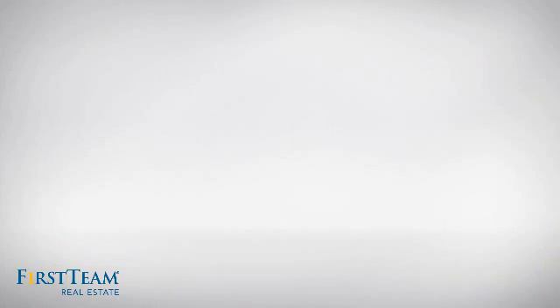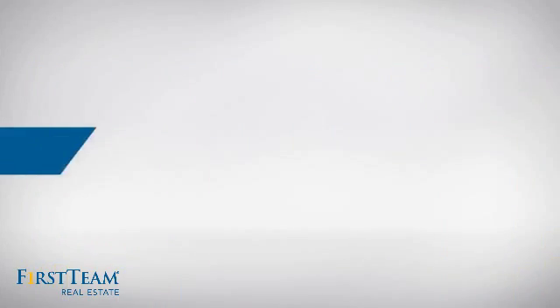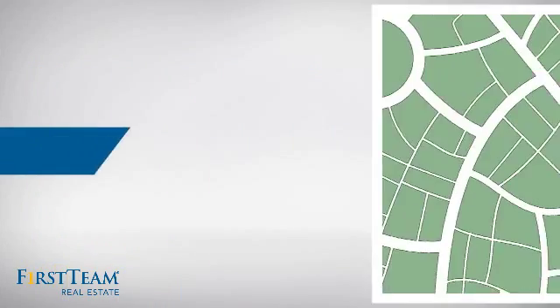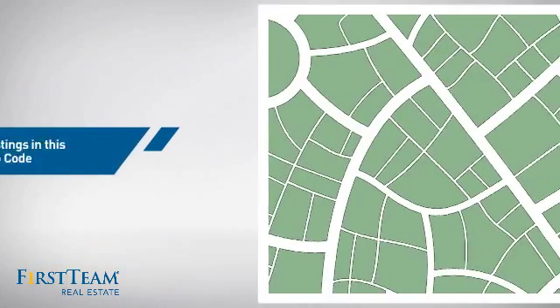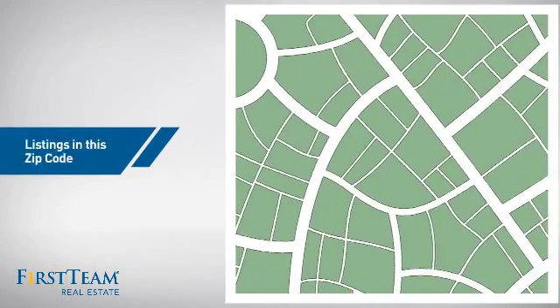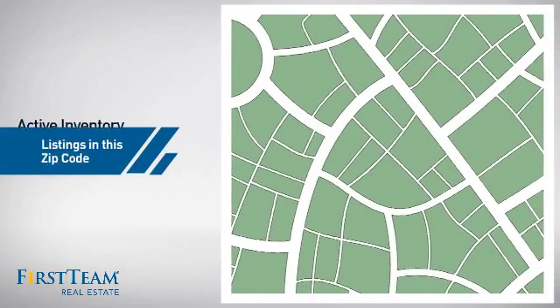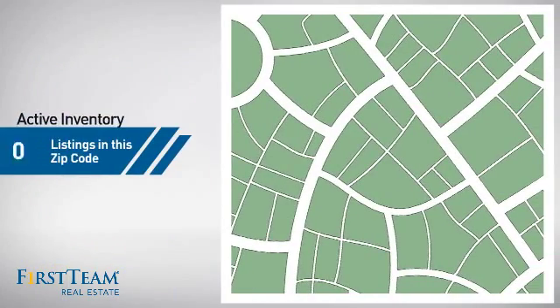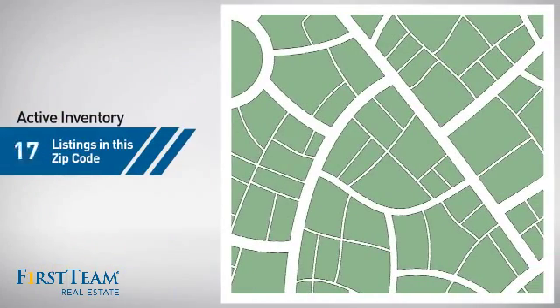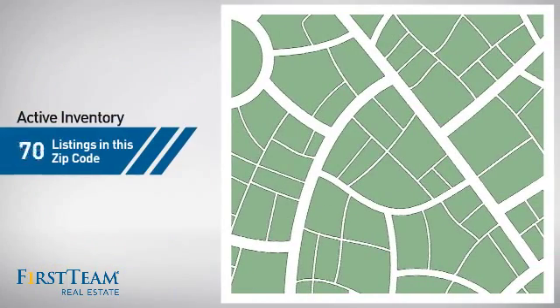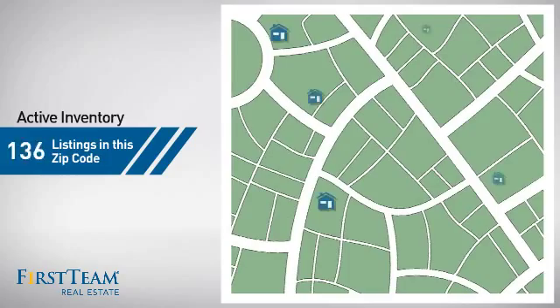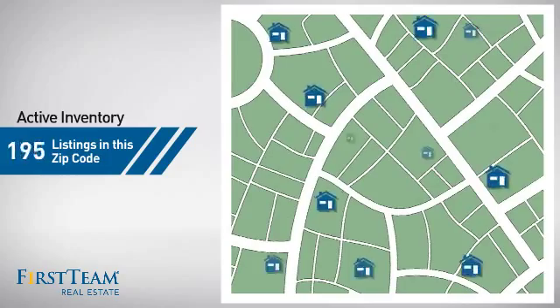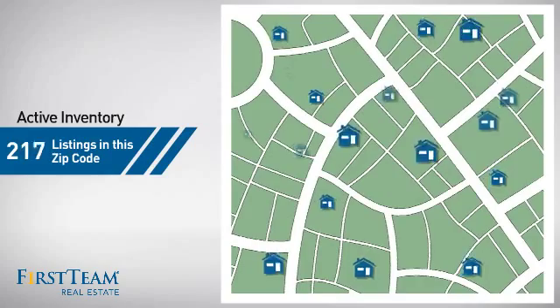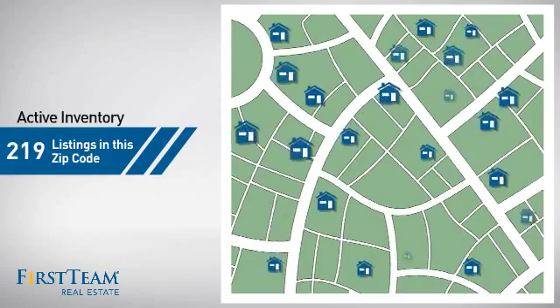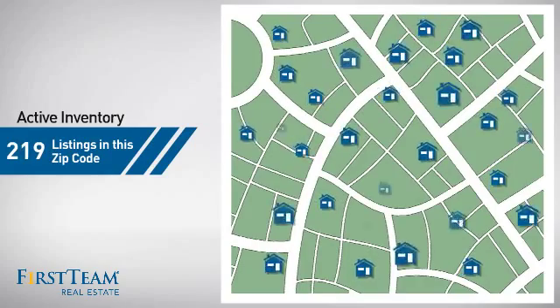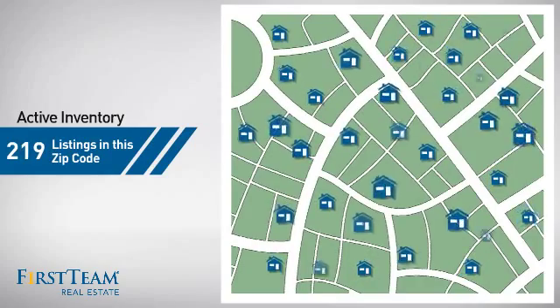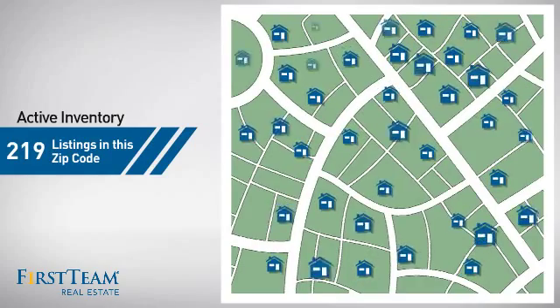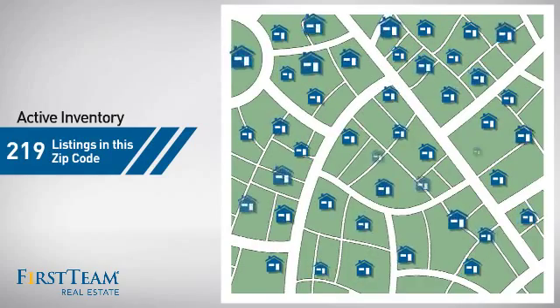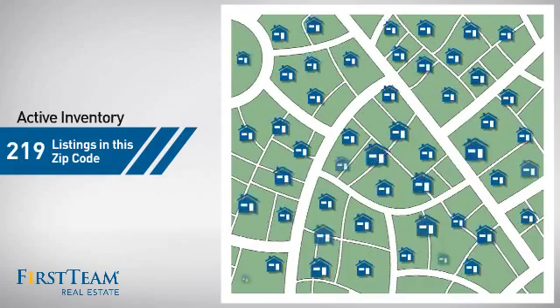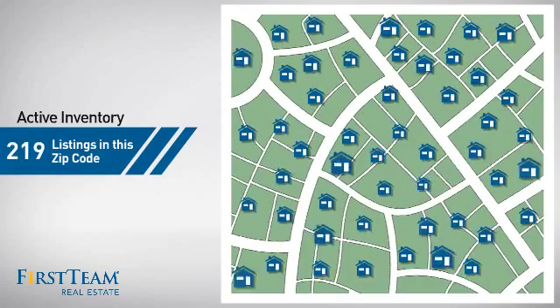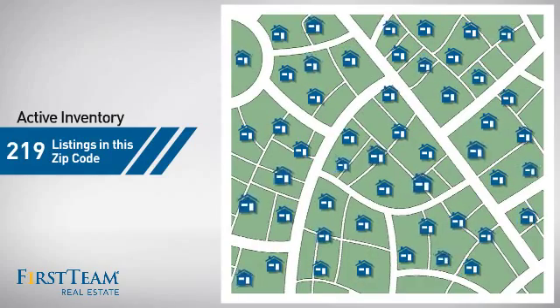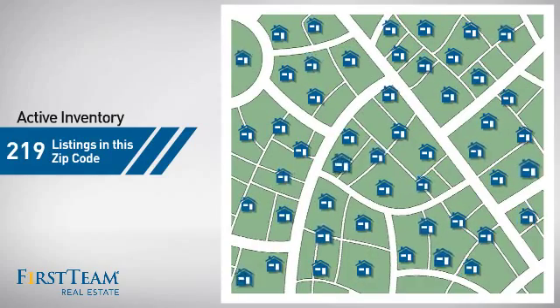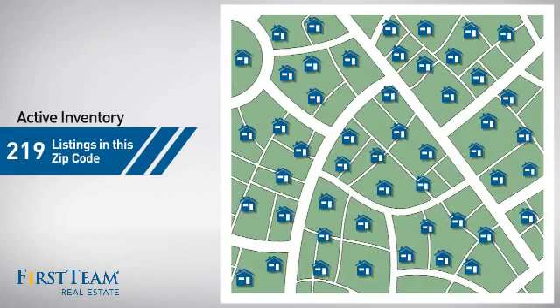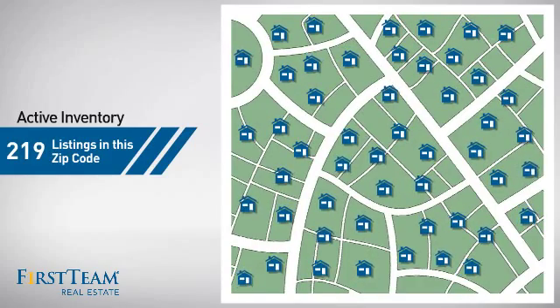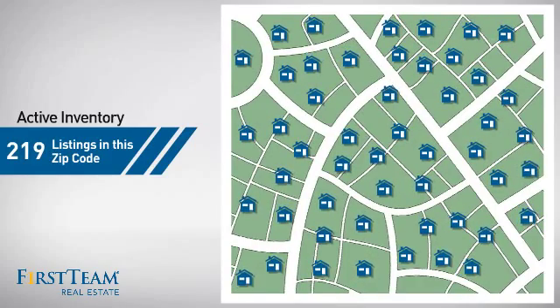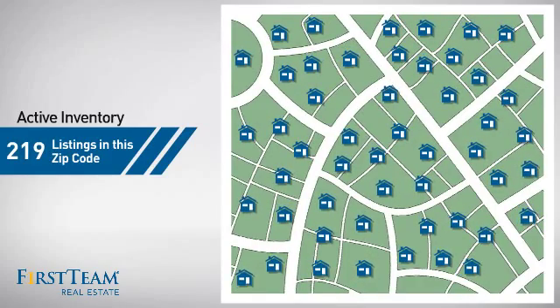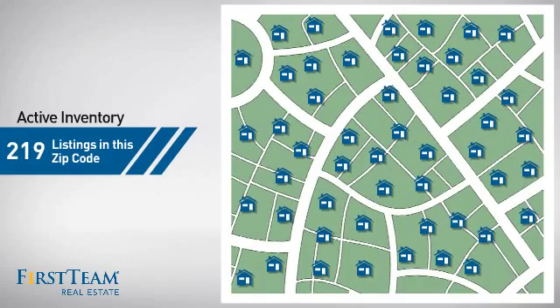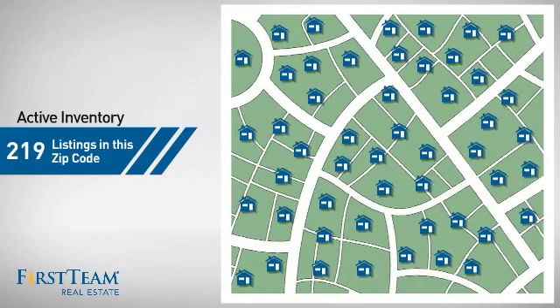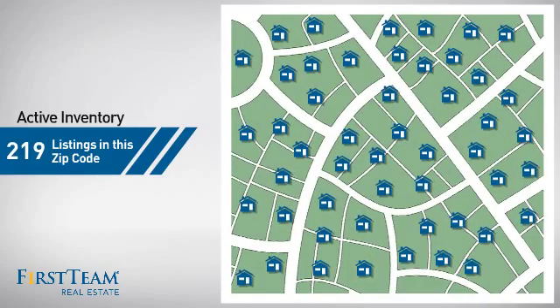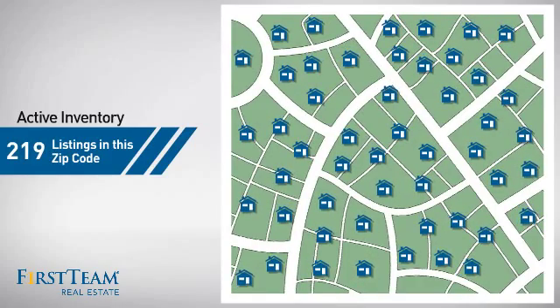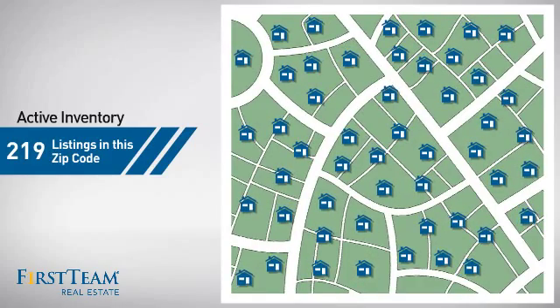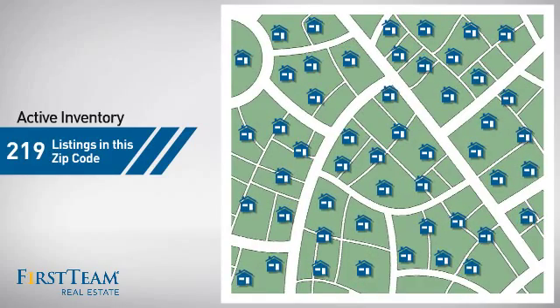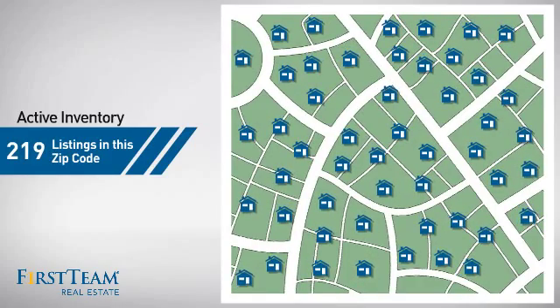Wondering how it stacks up against the competition? There are now just under 220 homes on the market within this zip code.